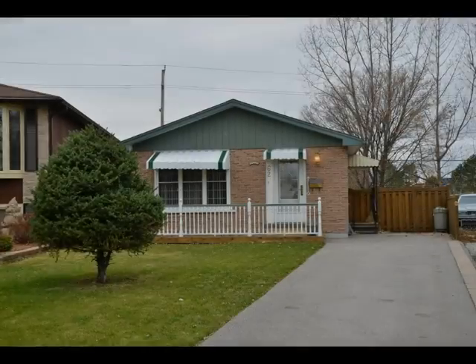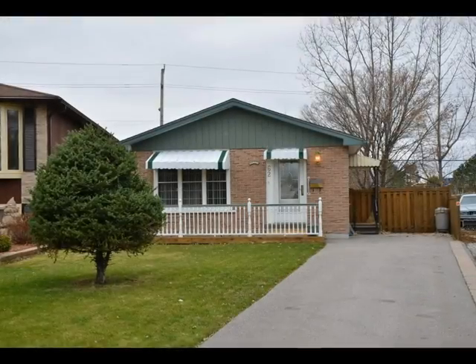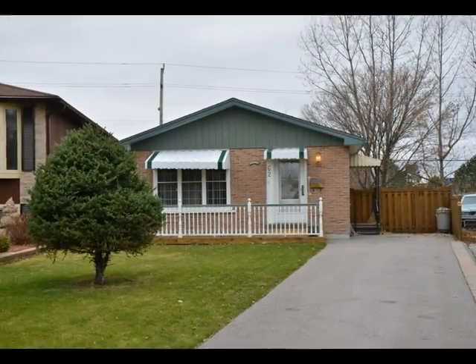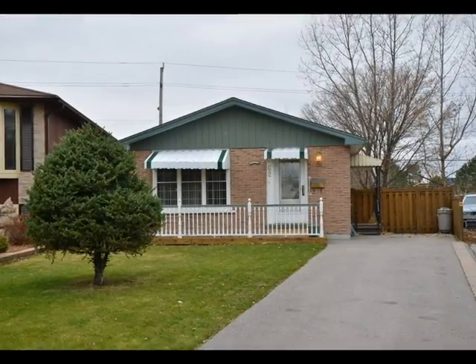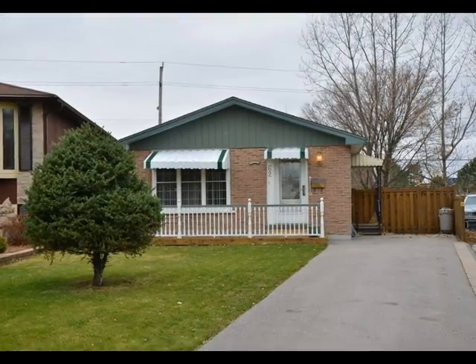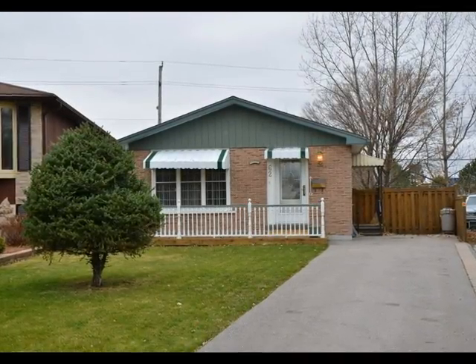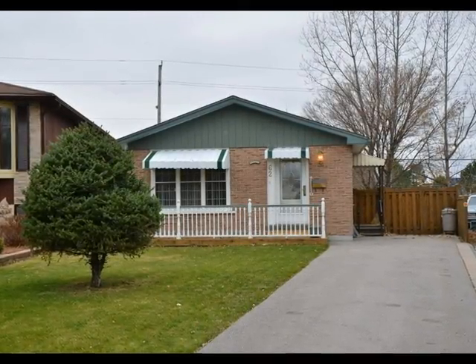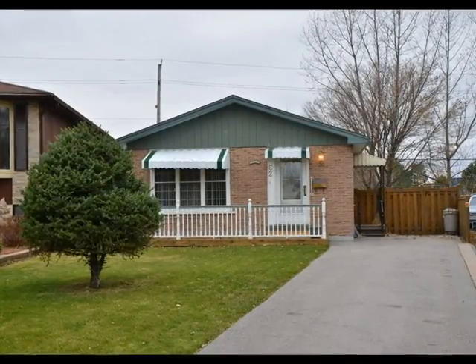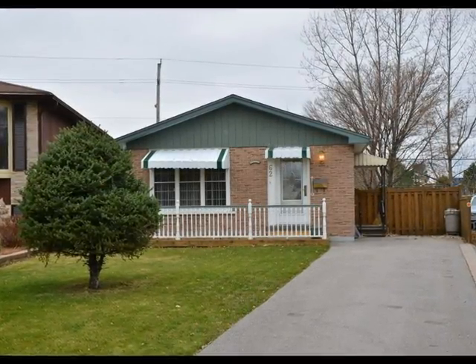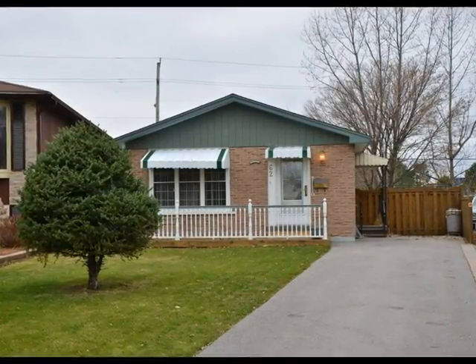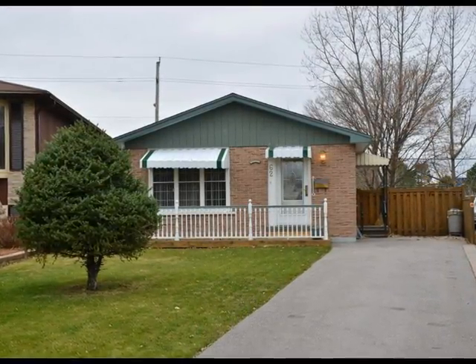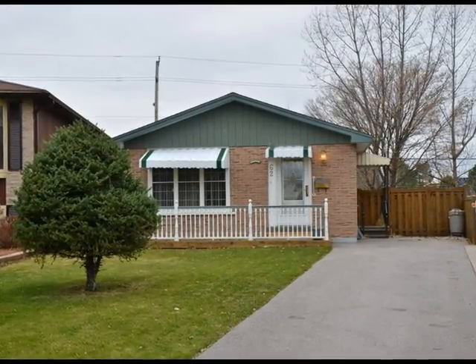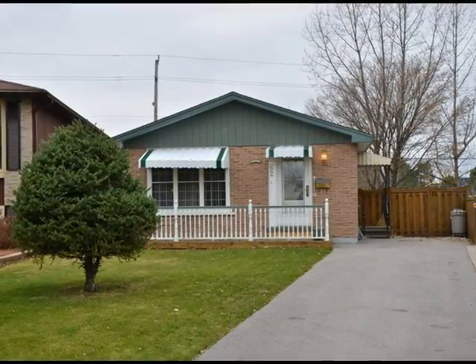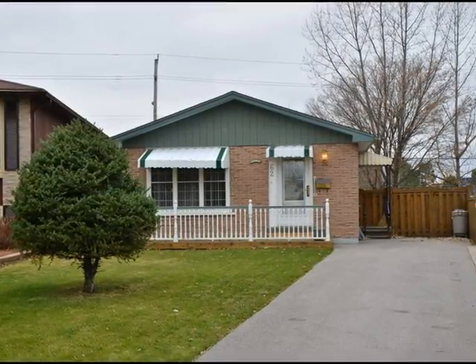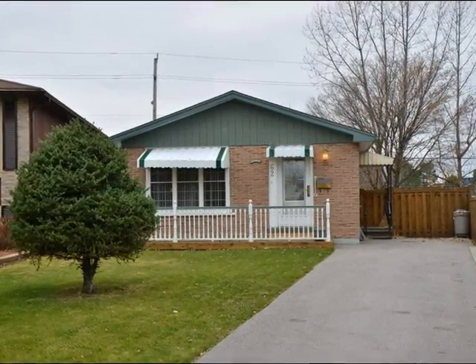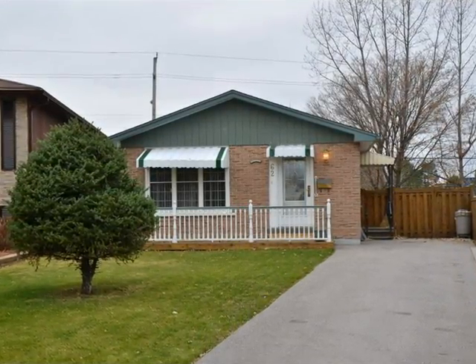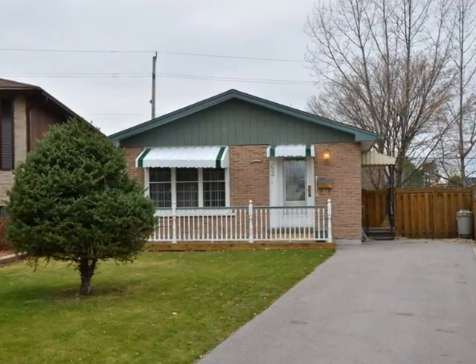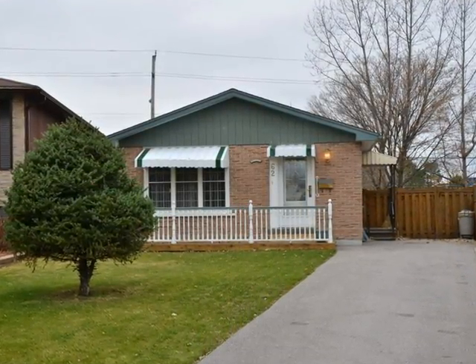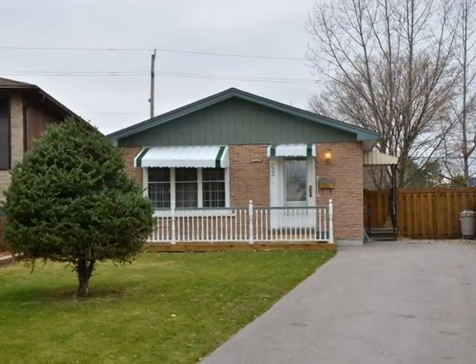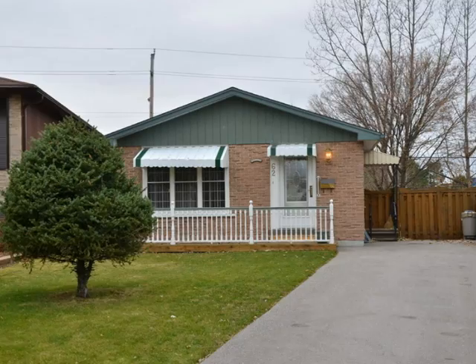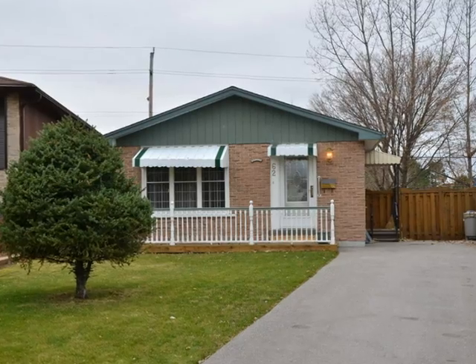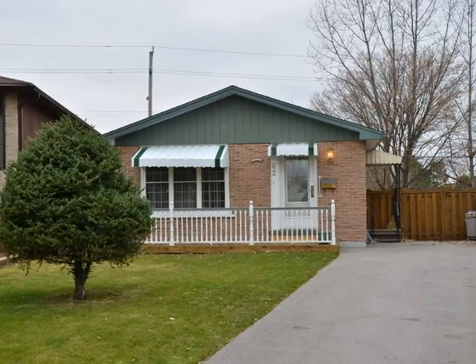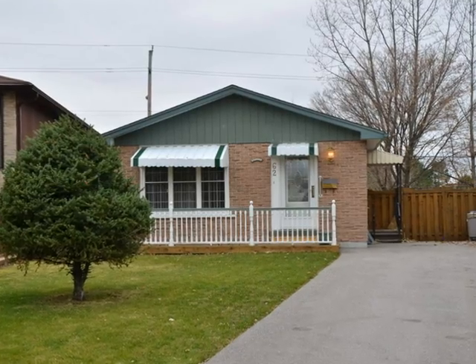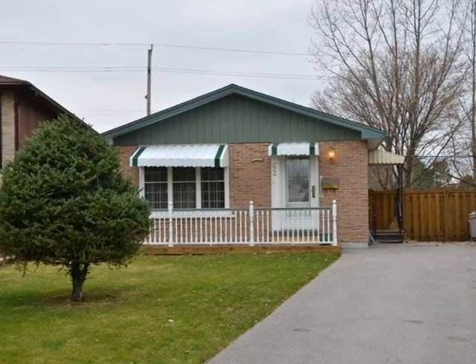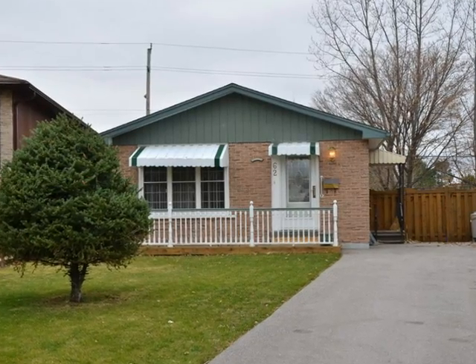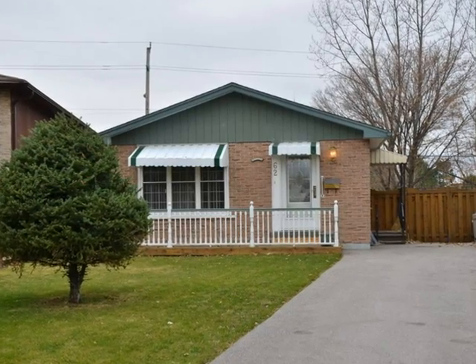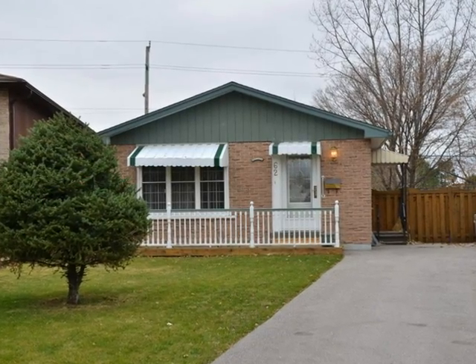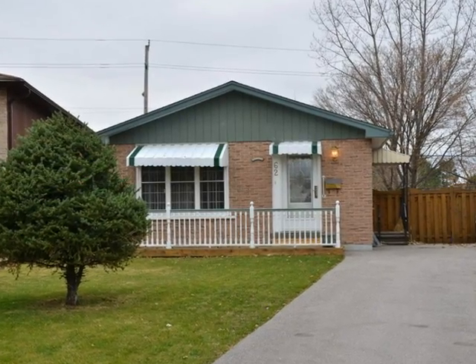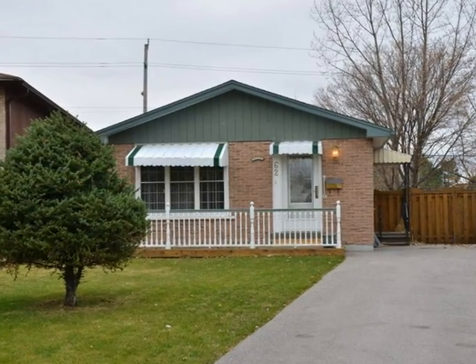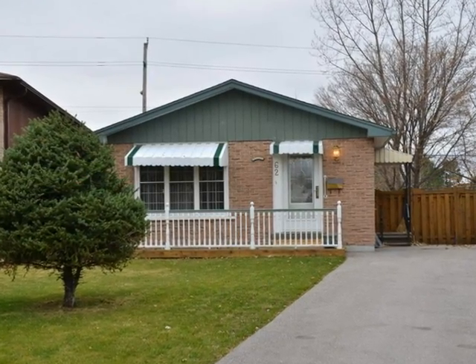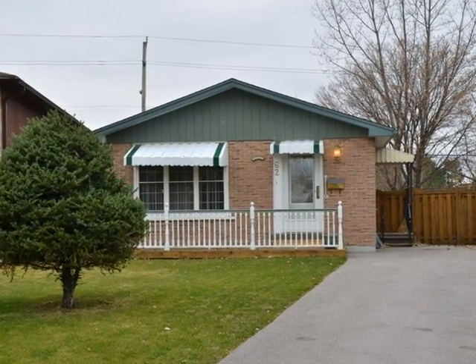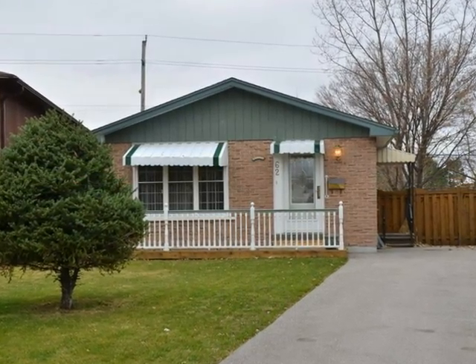Welcome to 62 Cordes Crescent. This is a lovely well-maintained home exhibiting pride of ownership, located in central Collingwood.